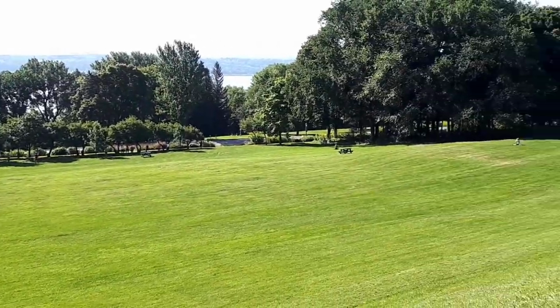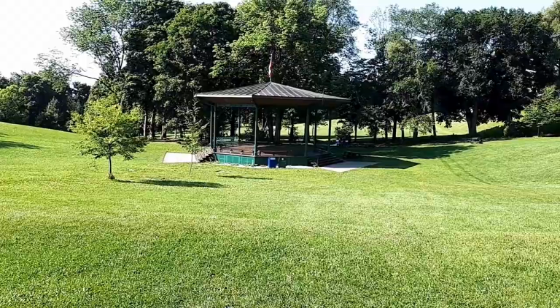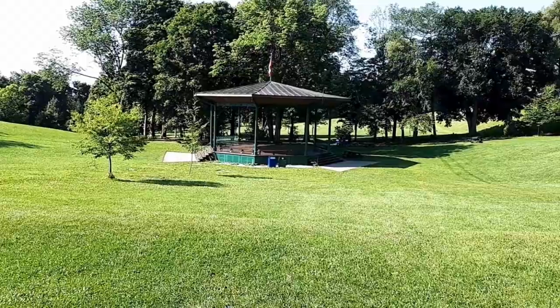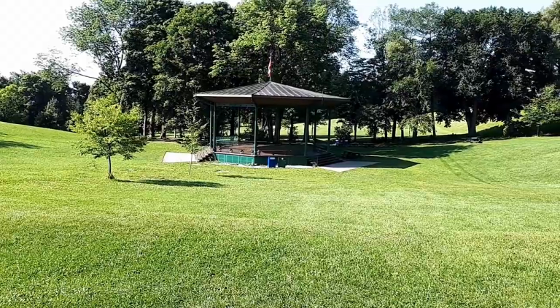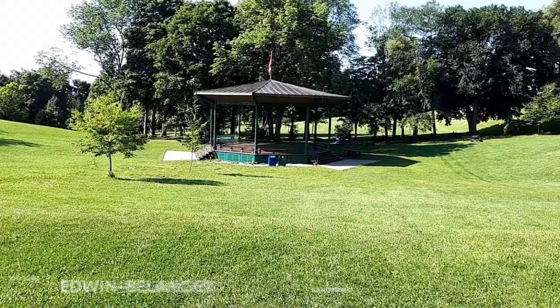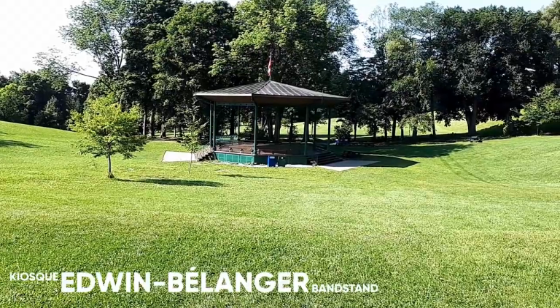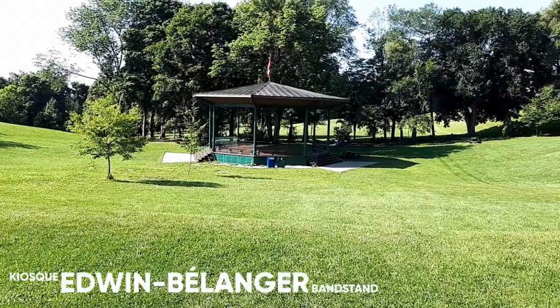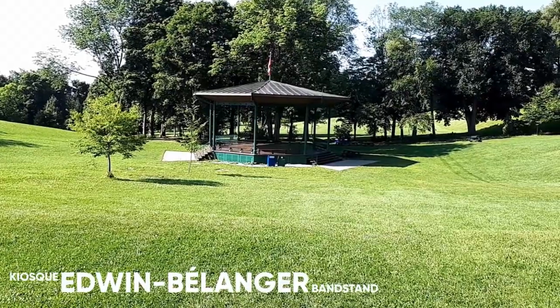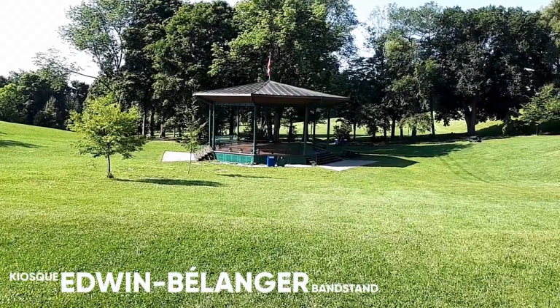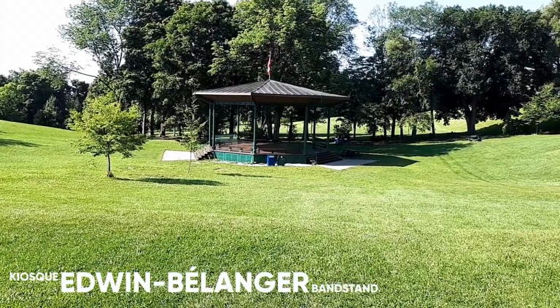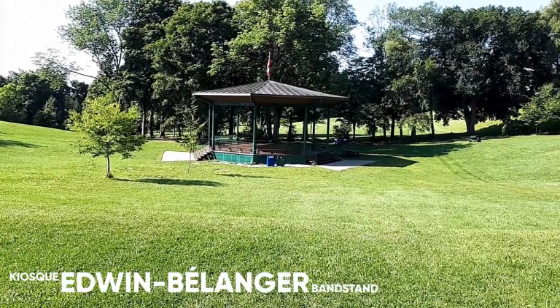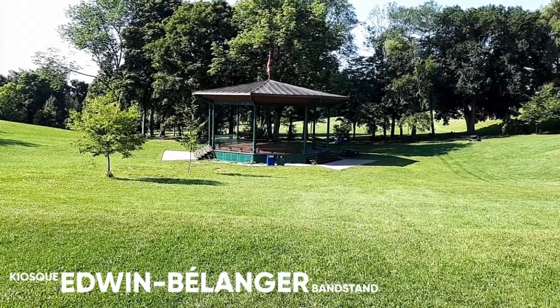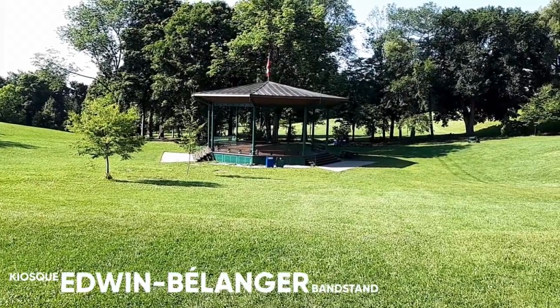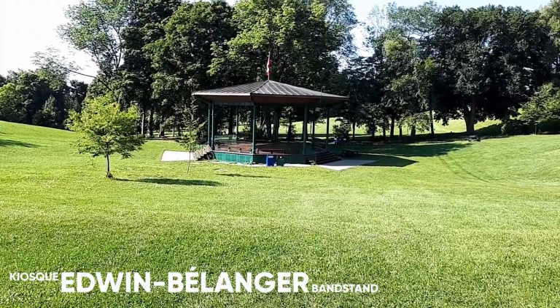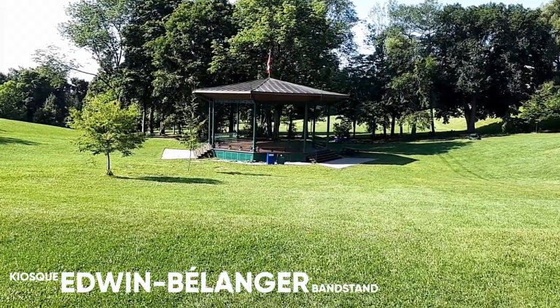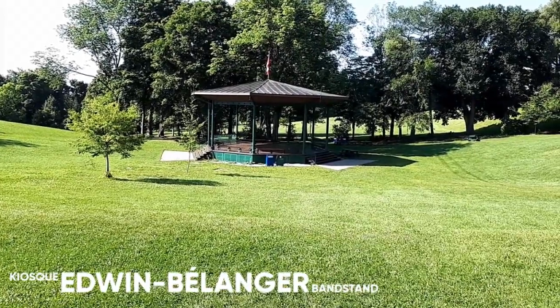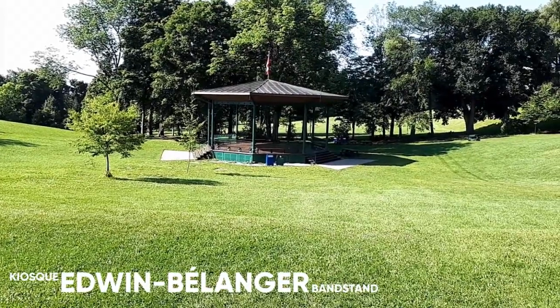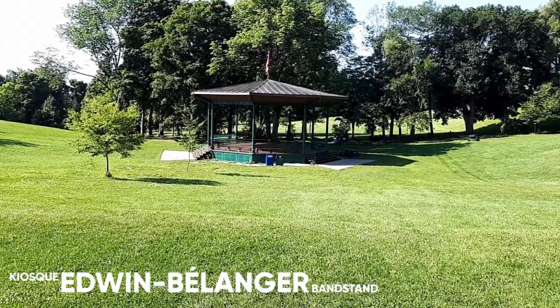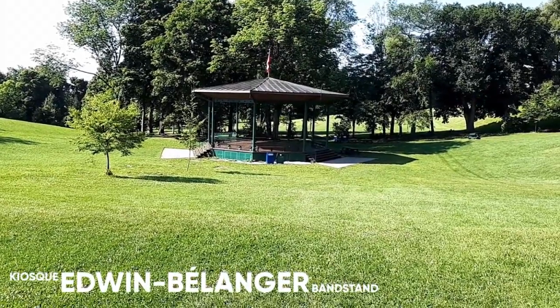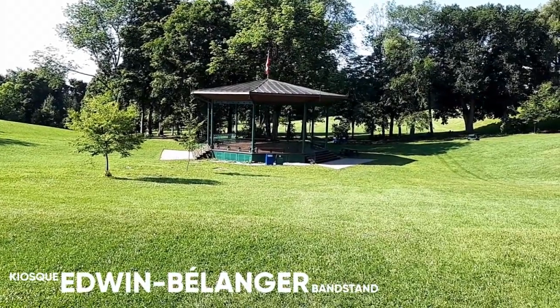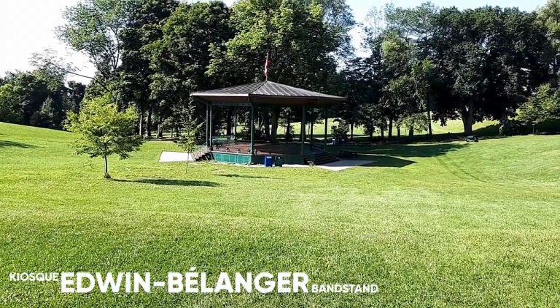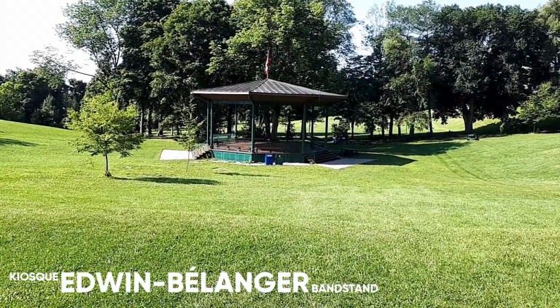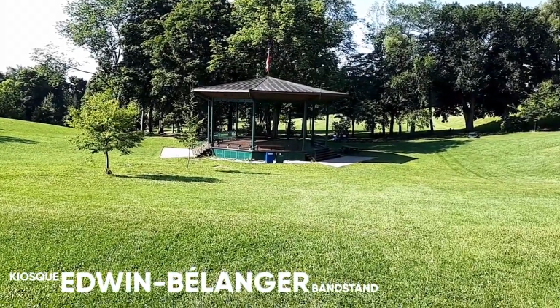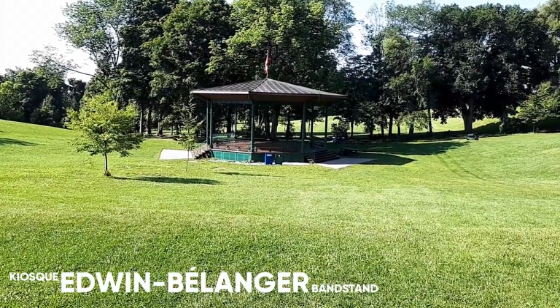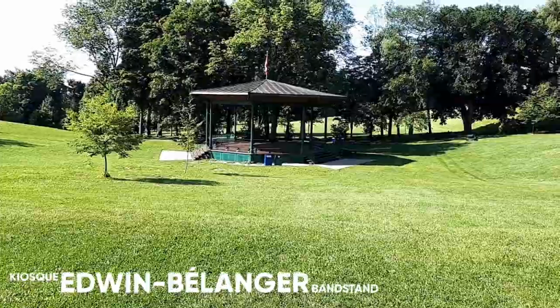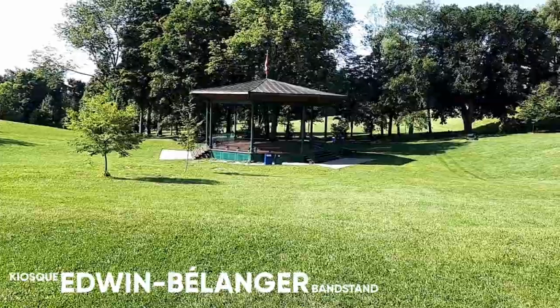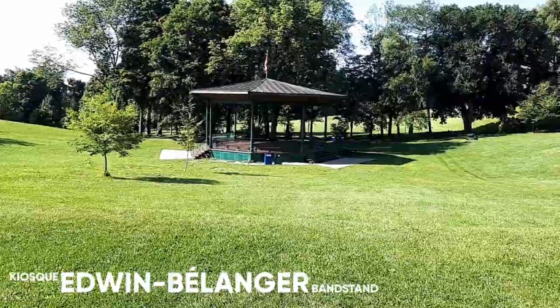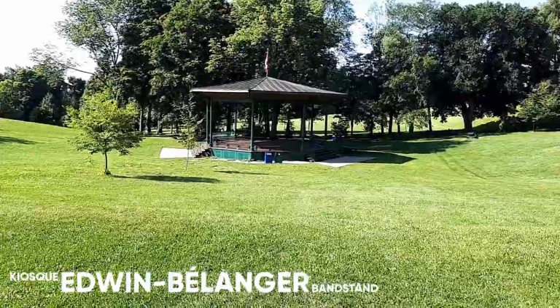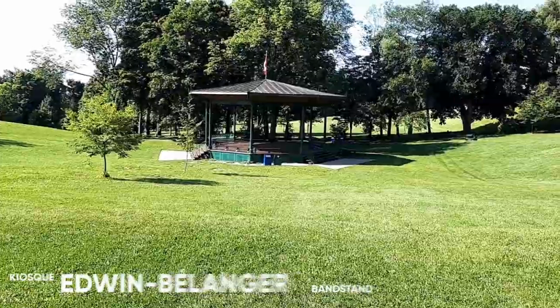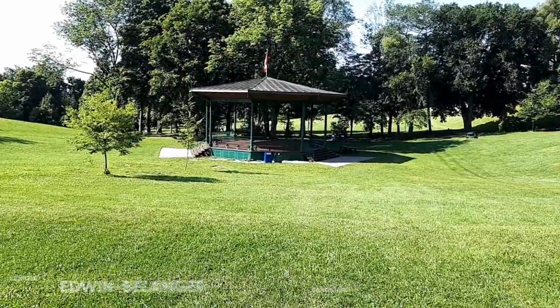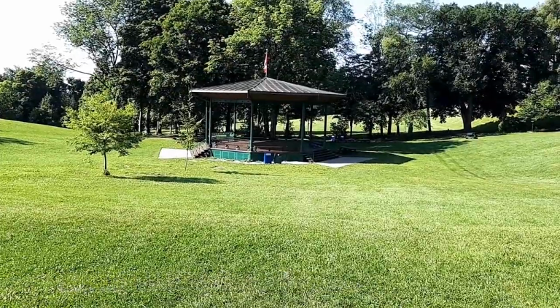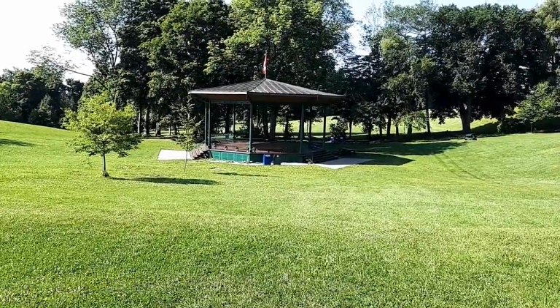This is the Edwin Bélanger bandstand. In the summer, sometimes there are concerts here.